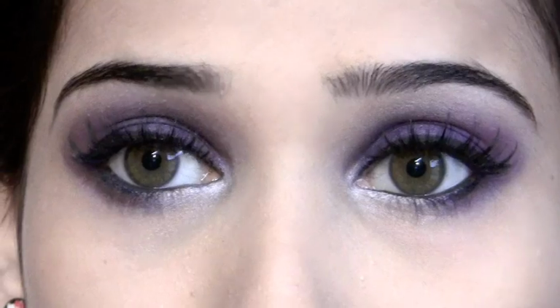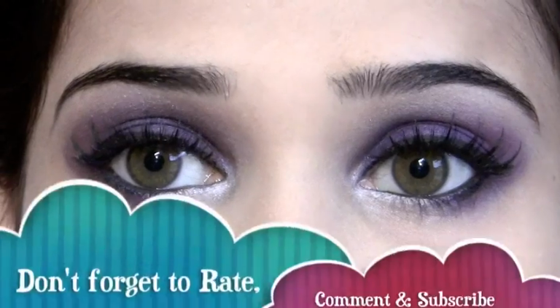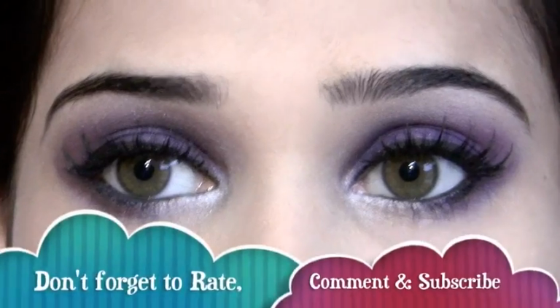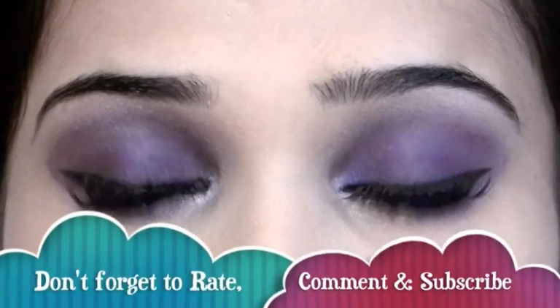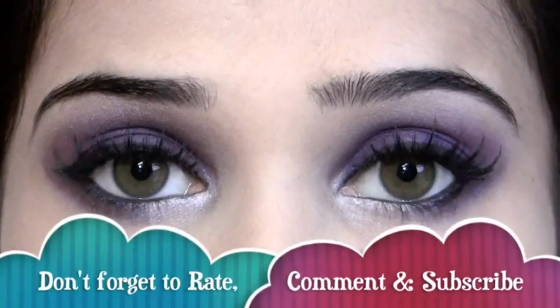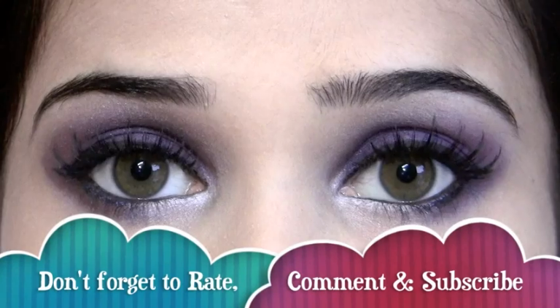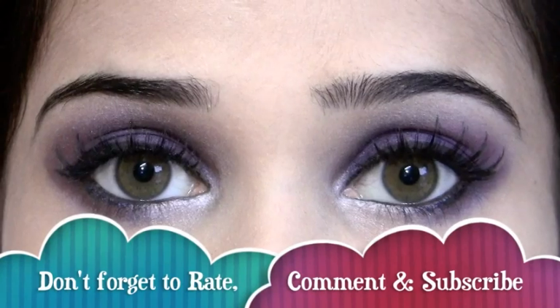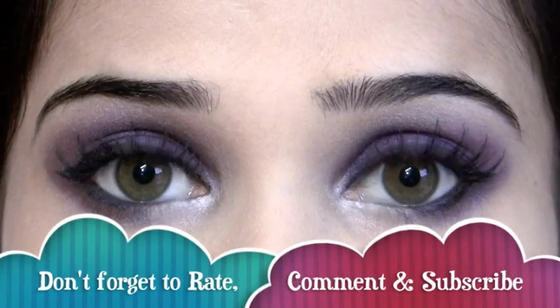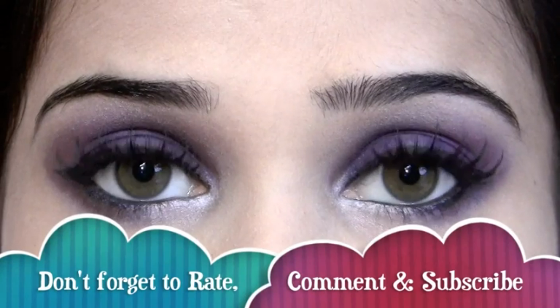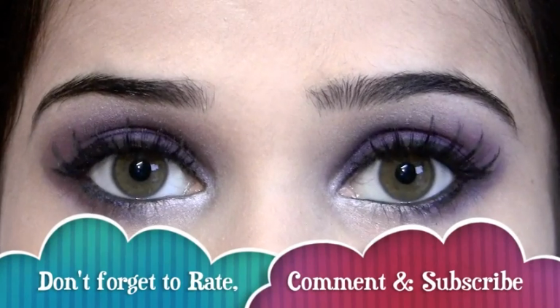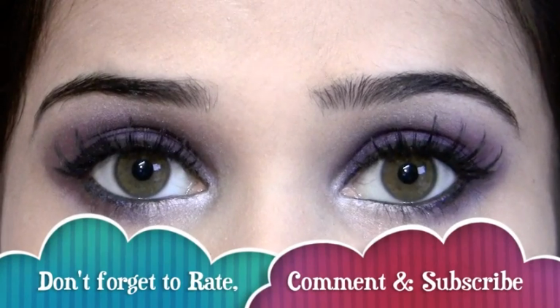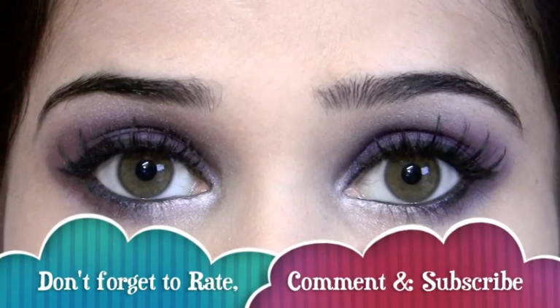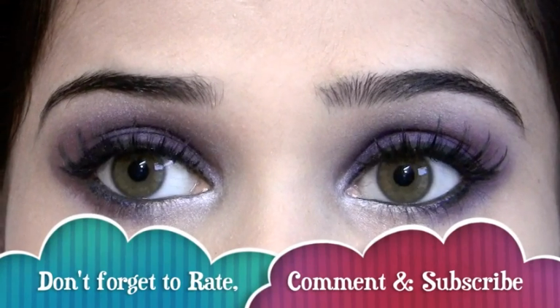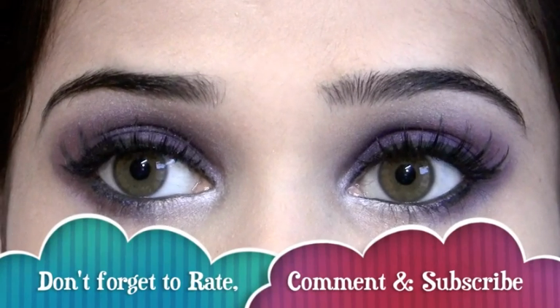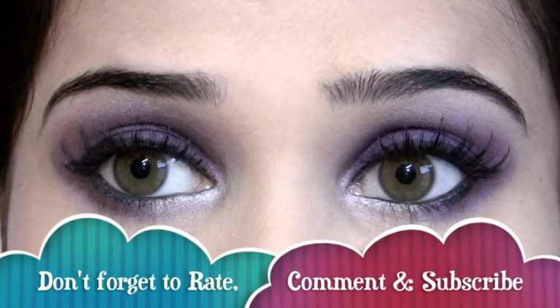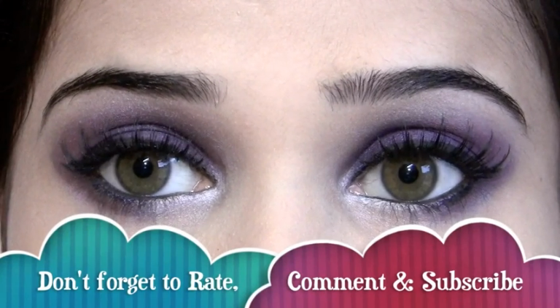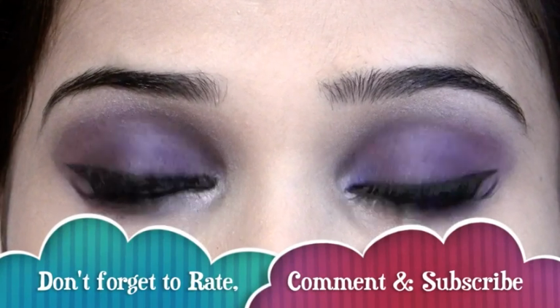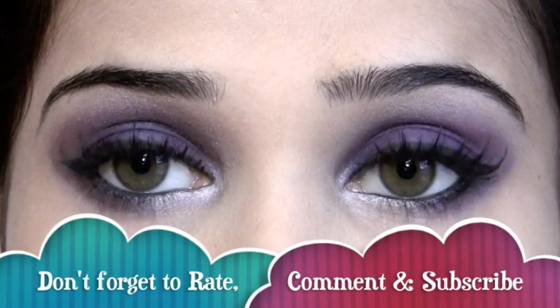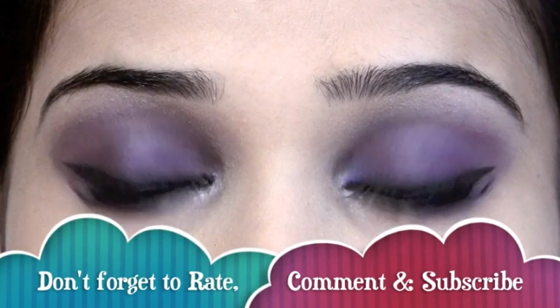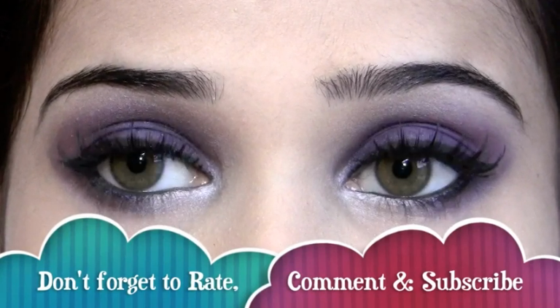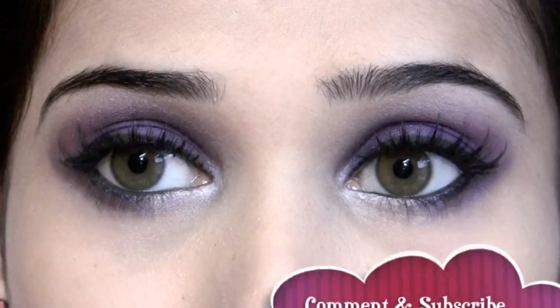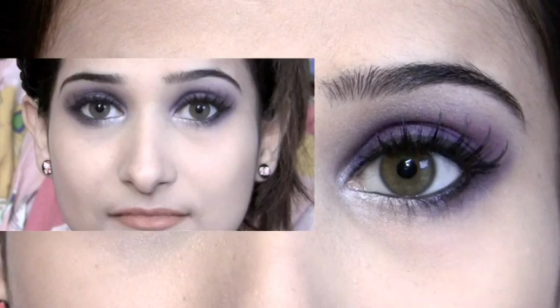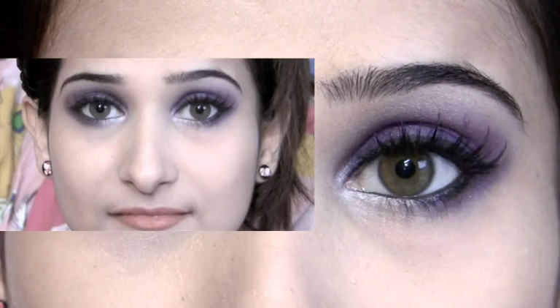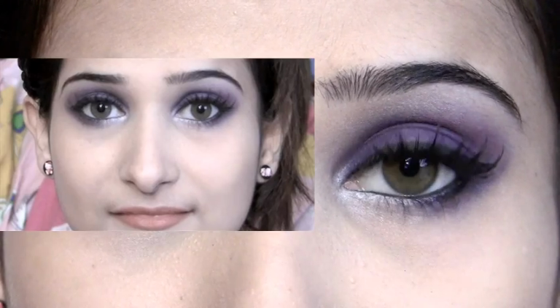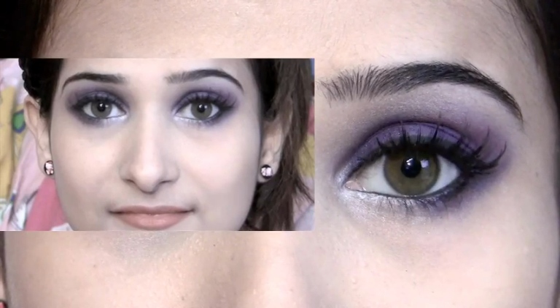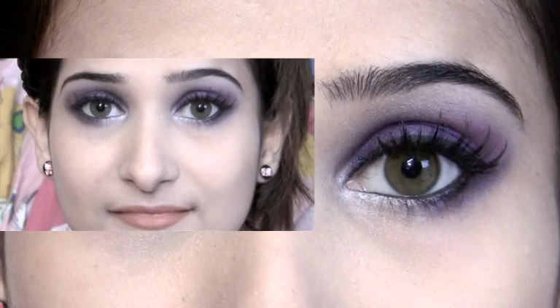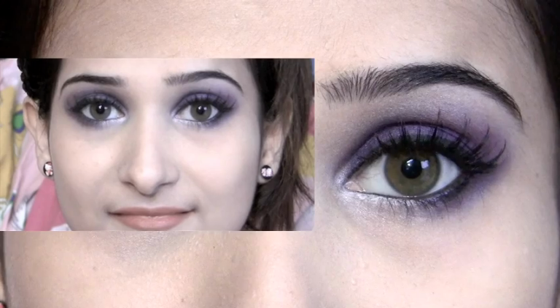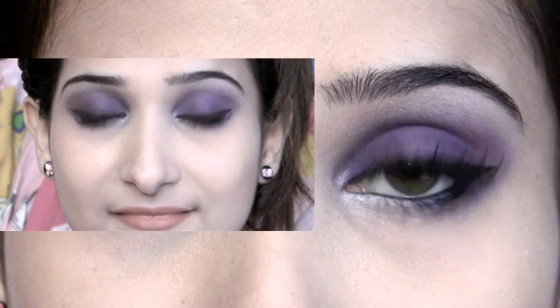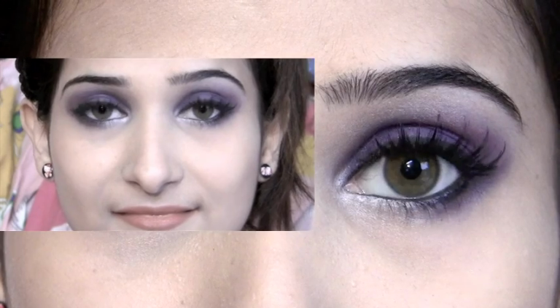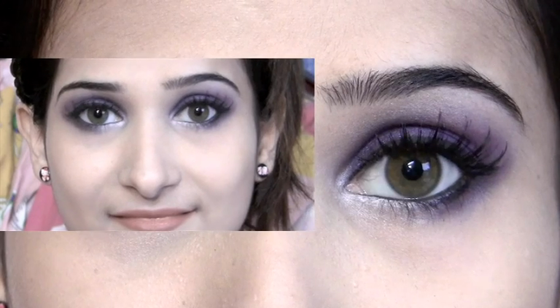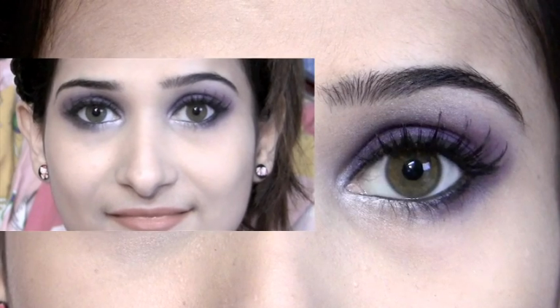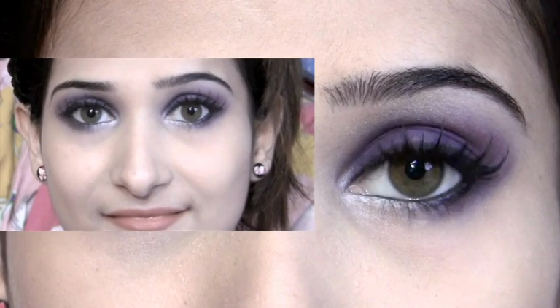So here's the final look! I hope you guys have enjoyed the tutorial. Thanks for watching, God bless you all — take care, bye bye!